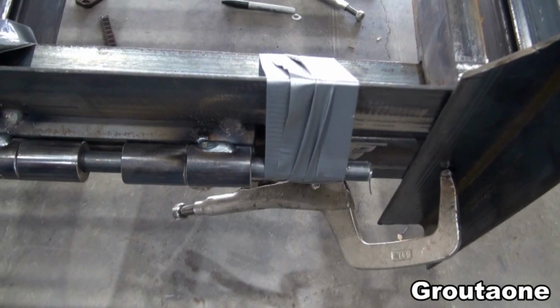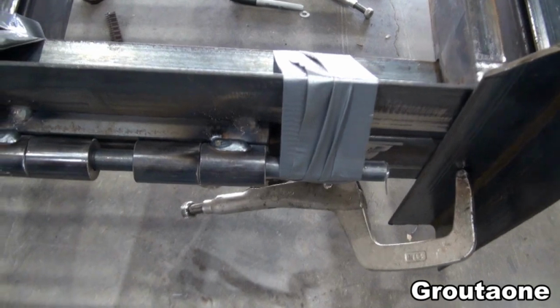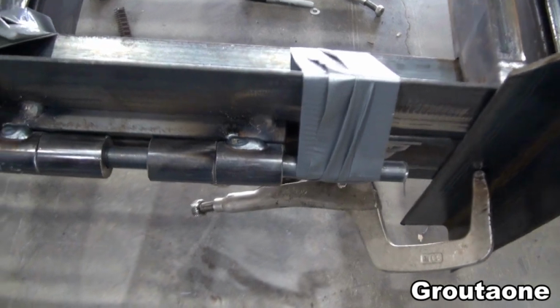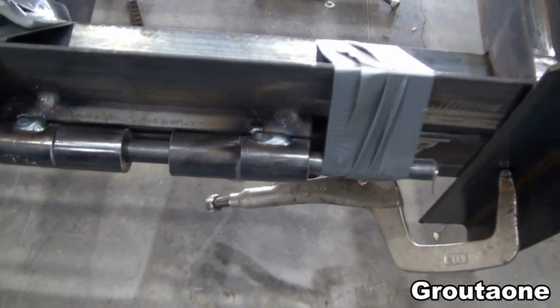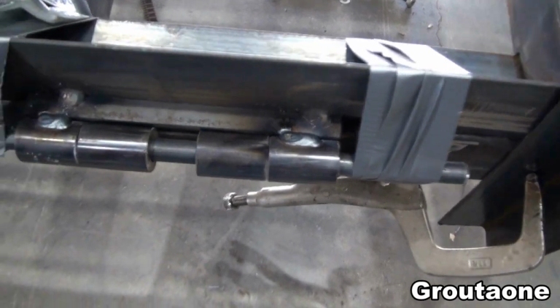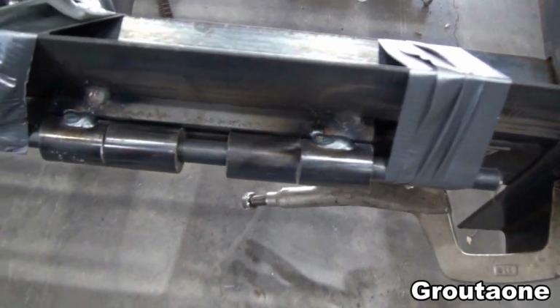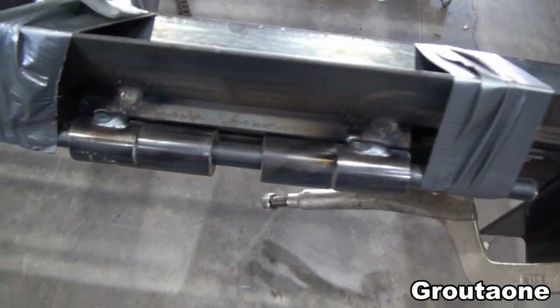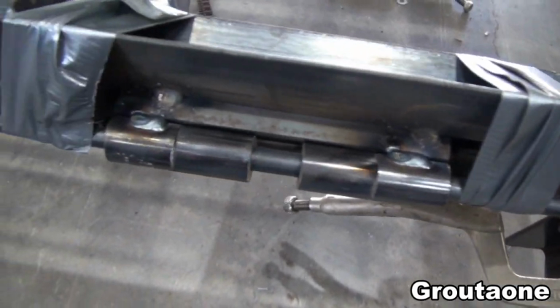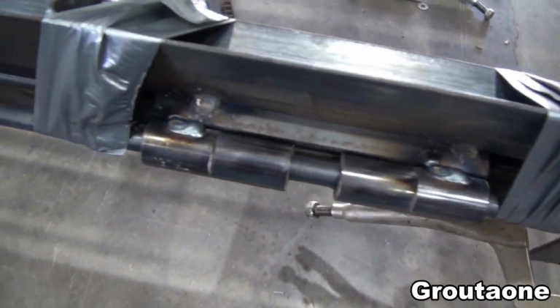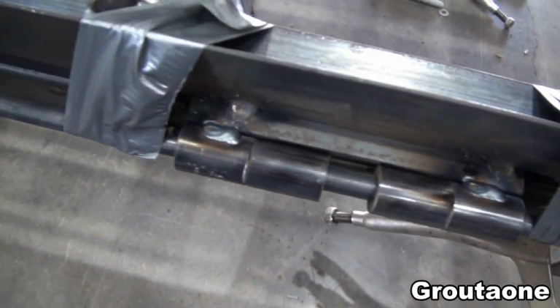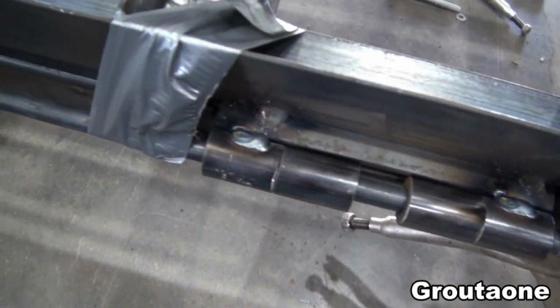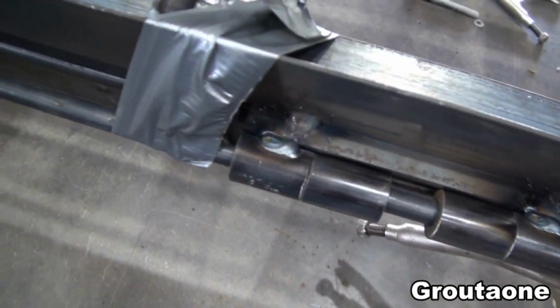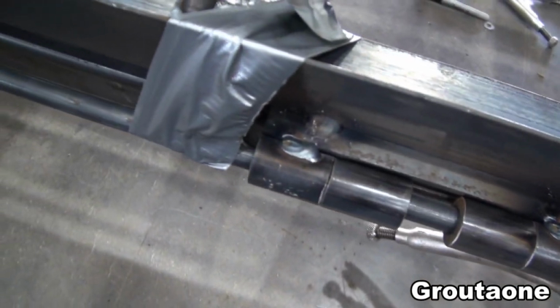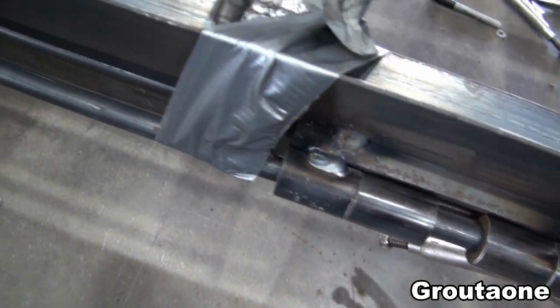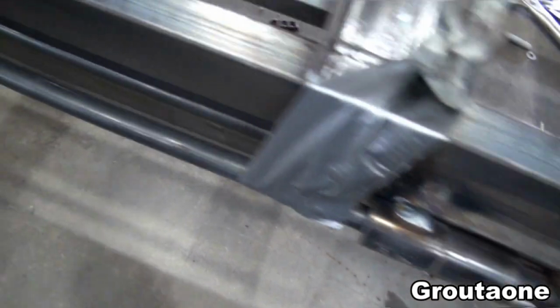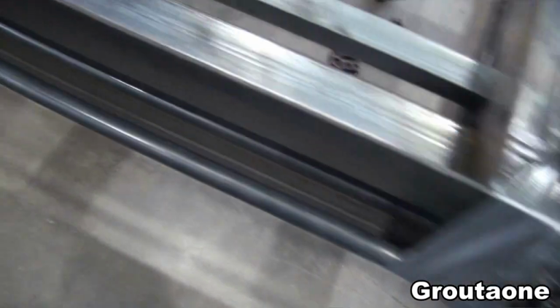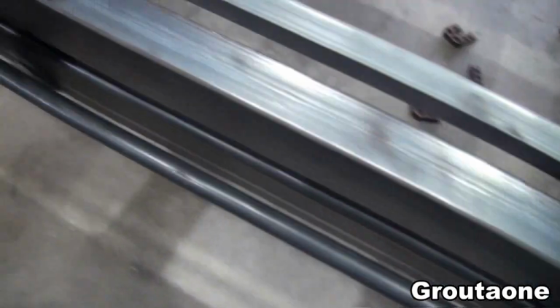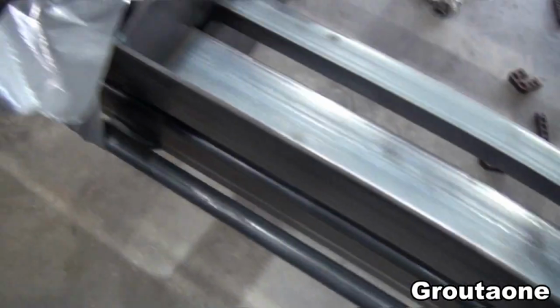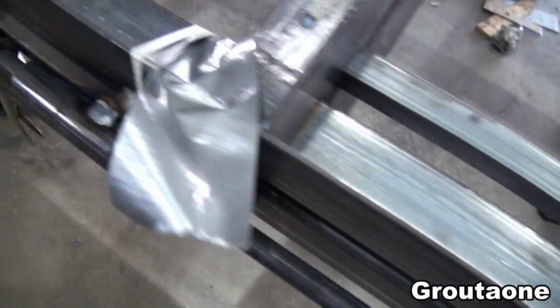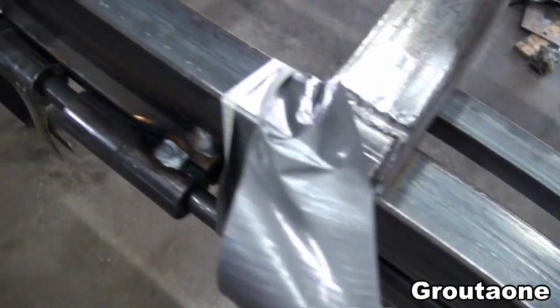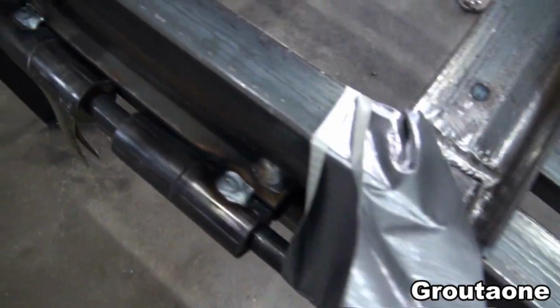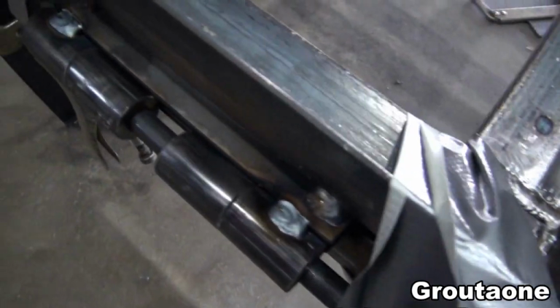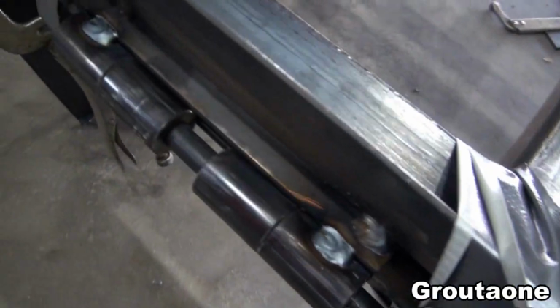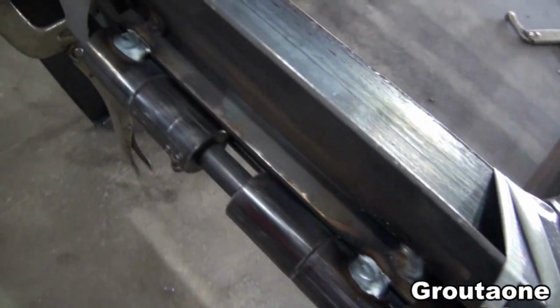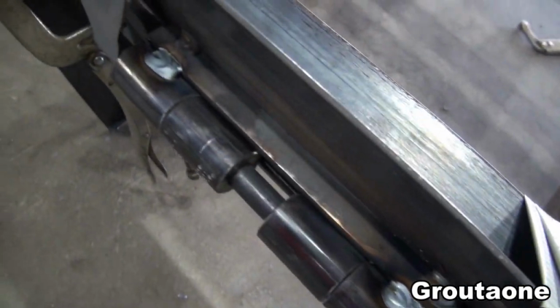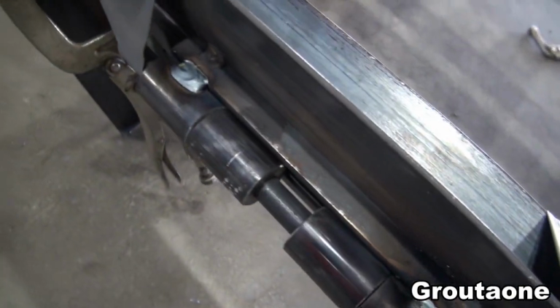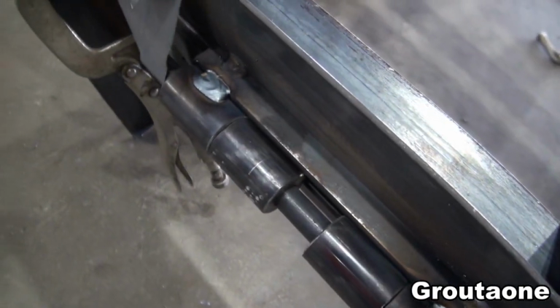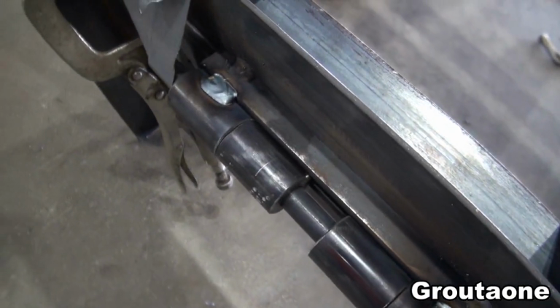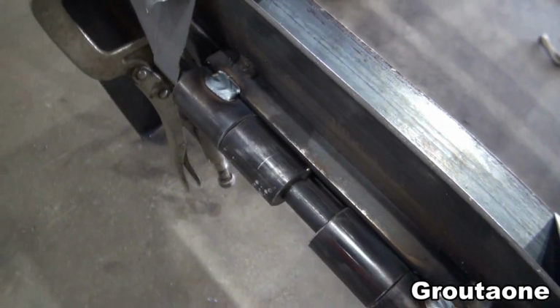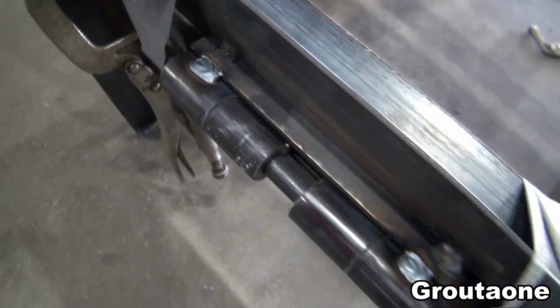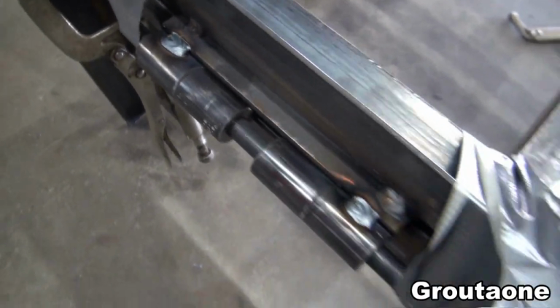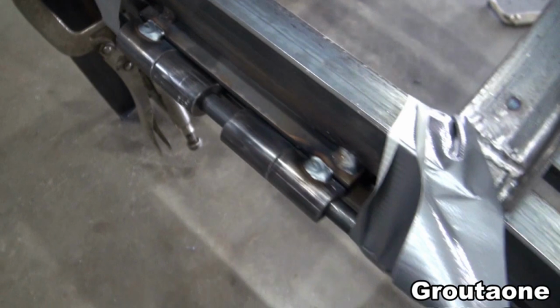I did a bit of welding. It should be enough to easily hold it in place for testing.